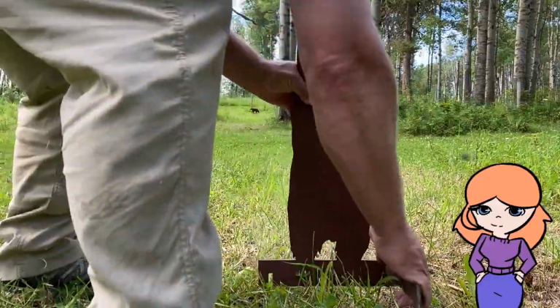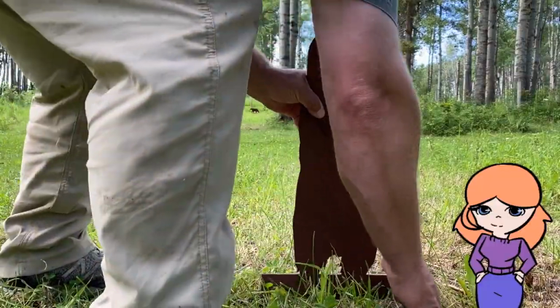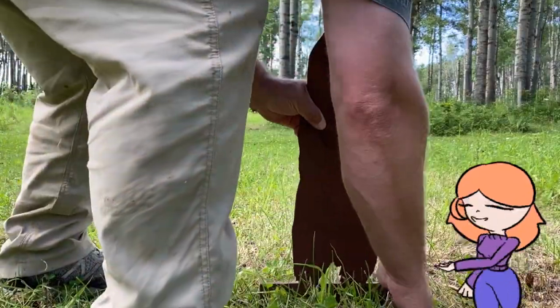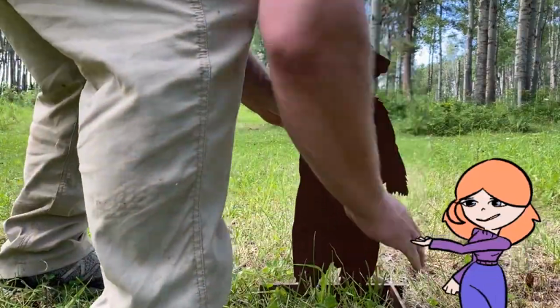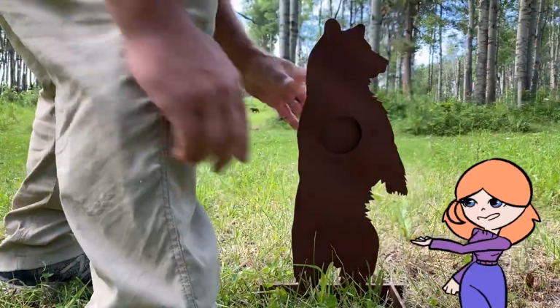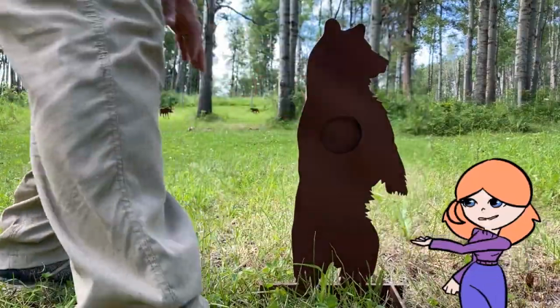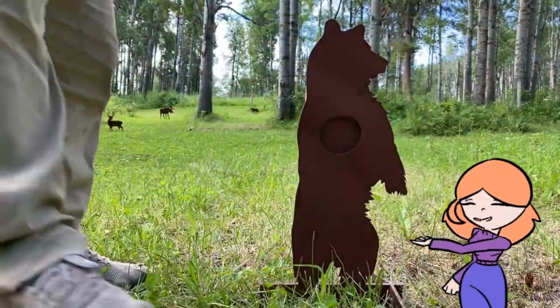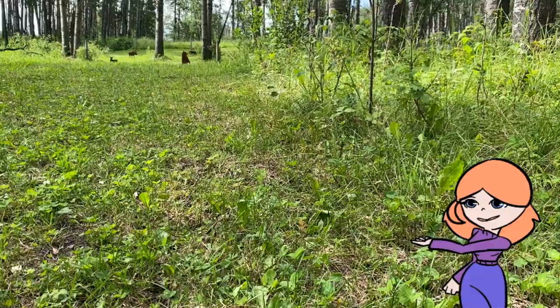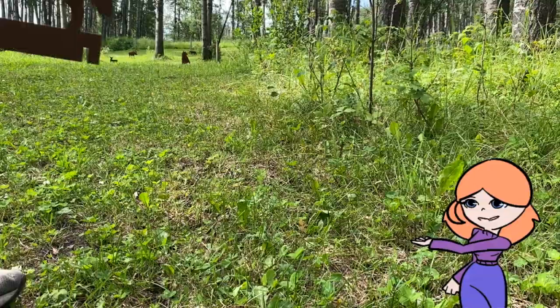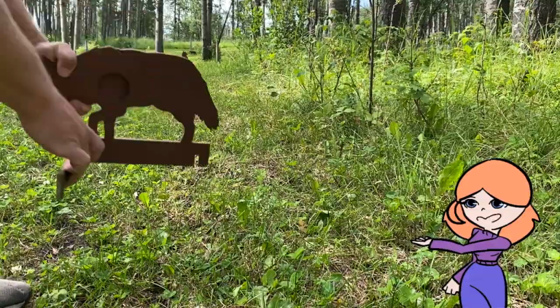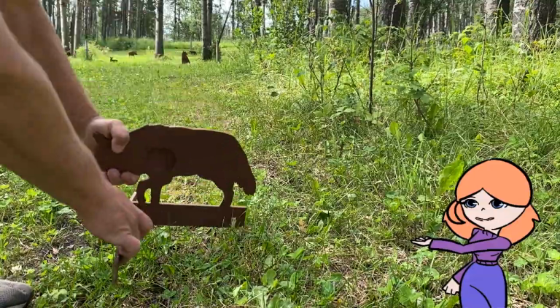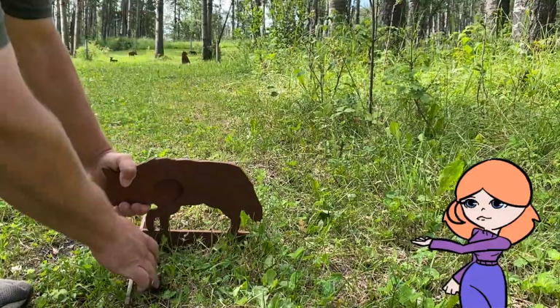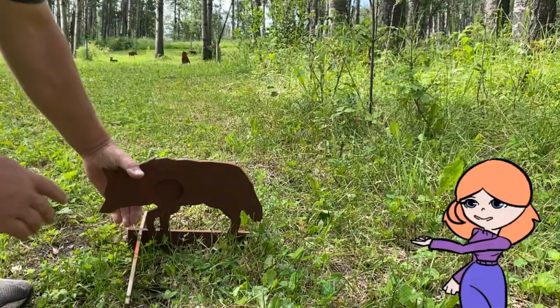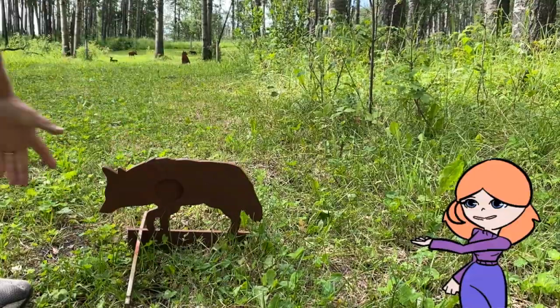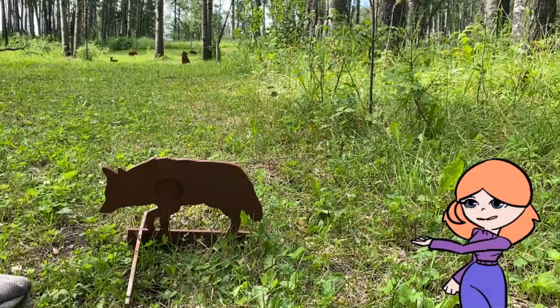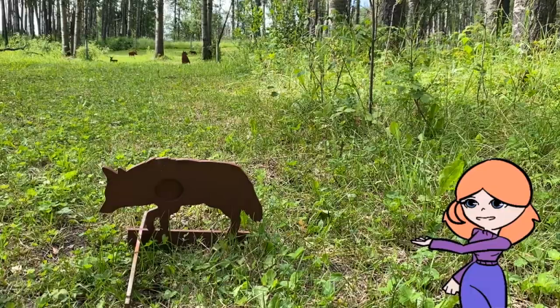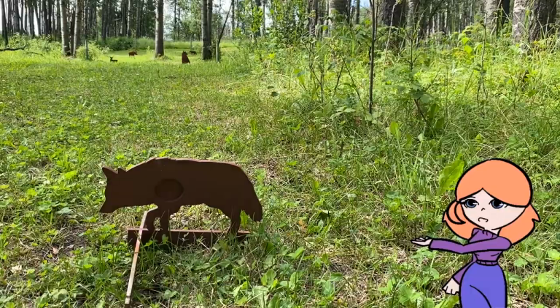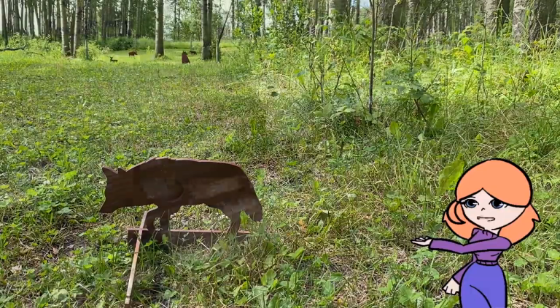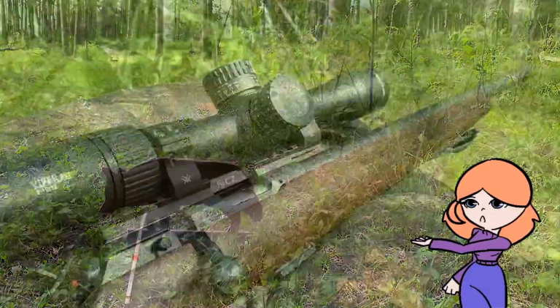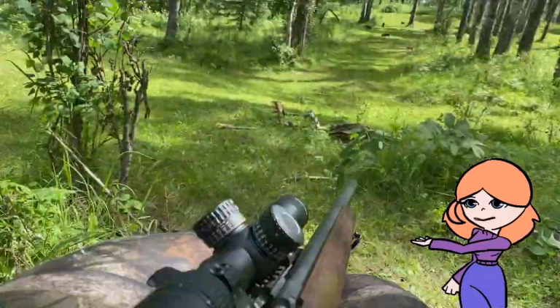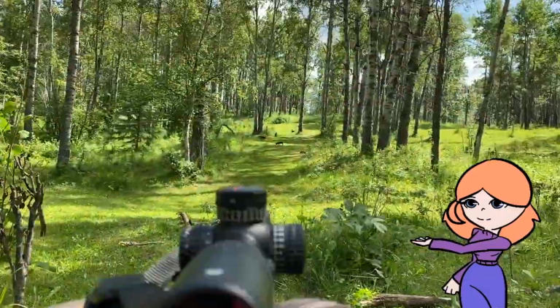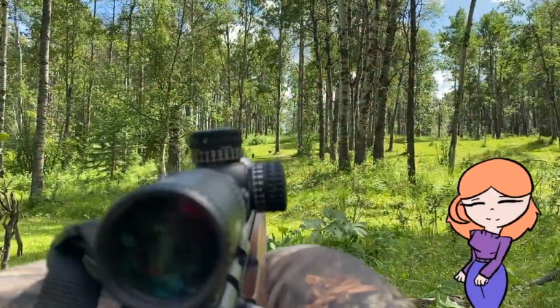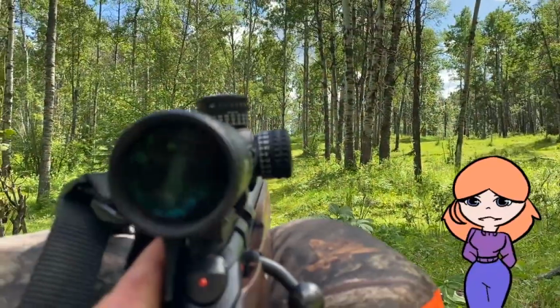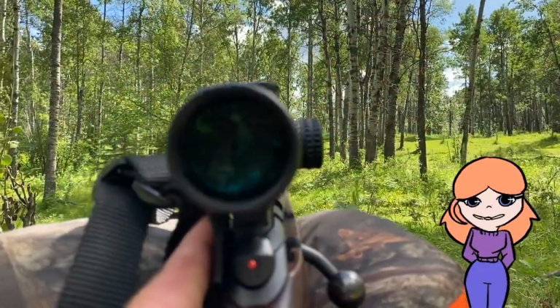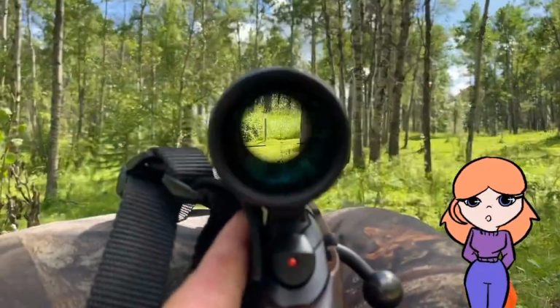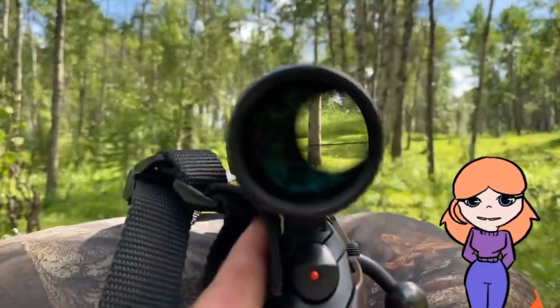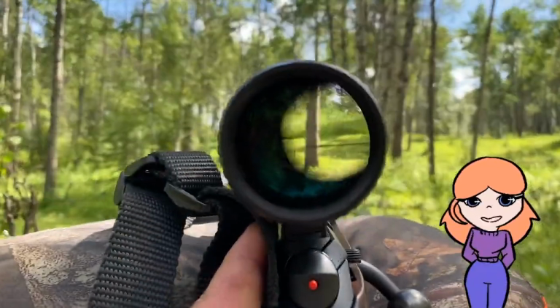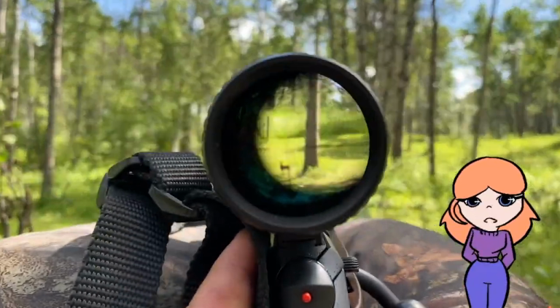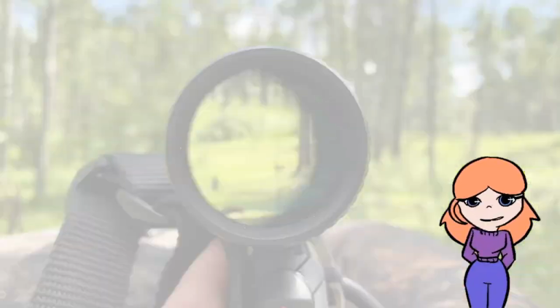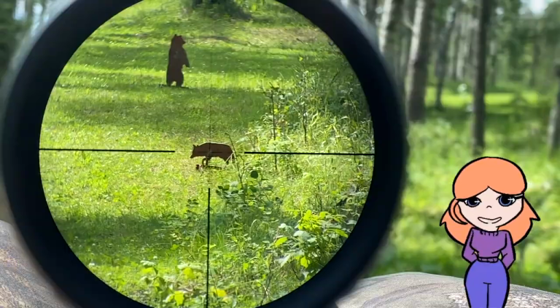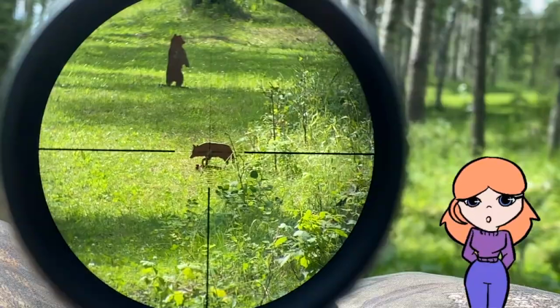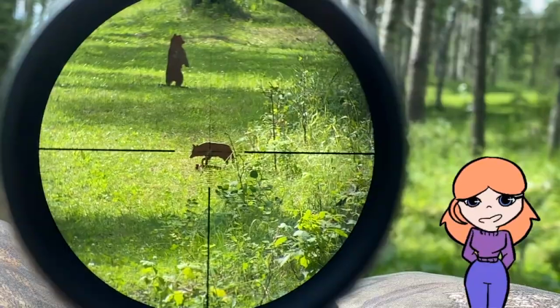You can see that it only takes my dad a few minutes to set up a good course. Now let me quickly show you what it's like to shoot it.